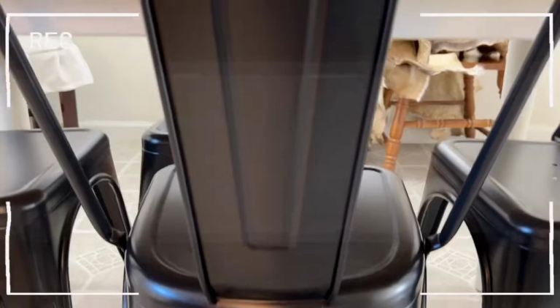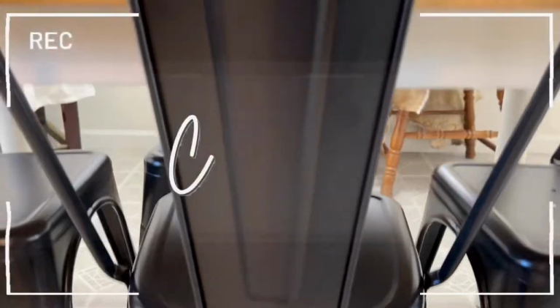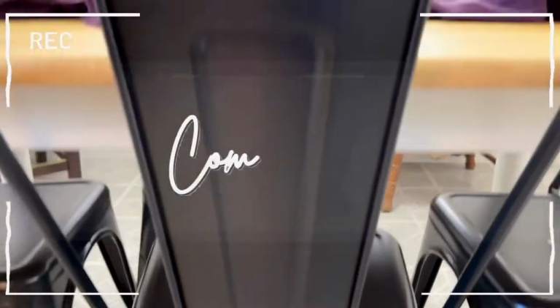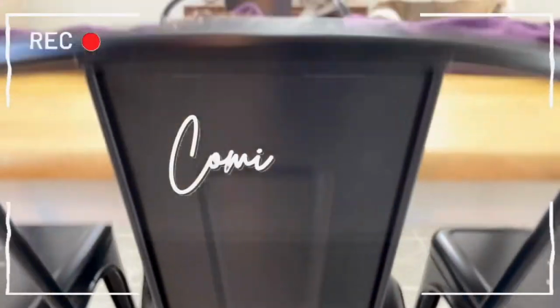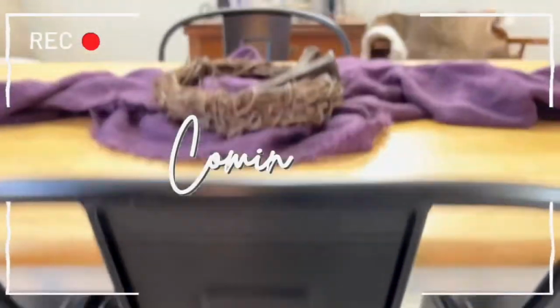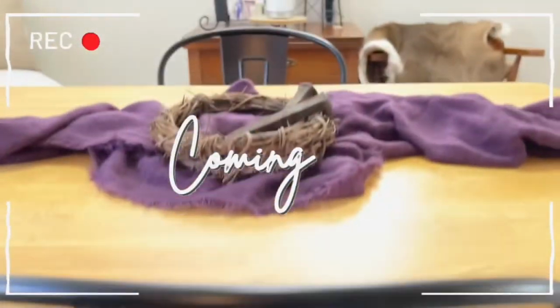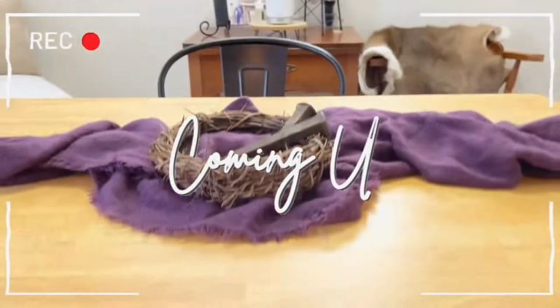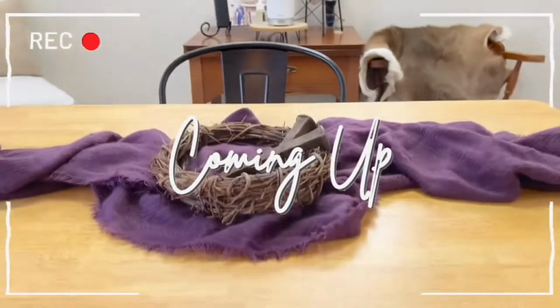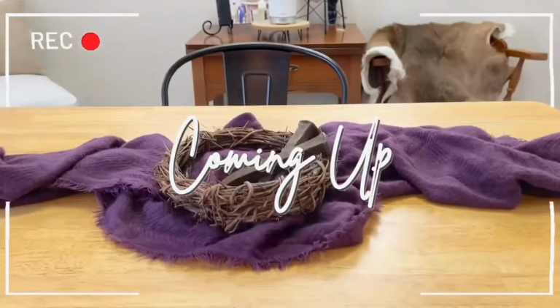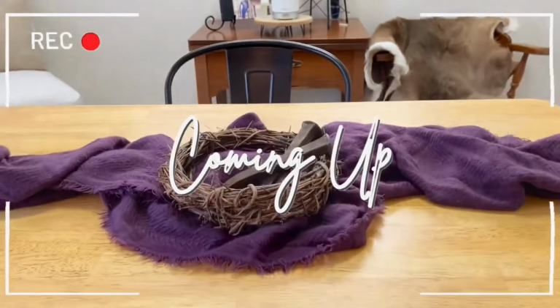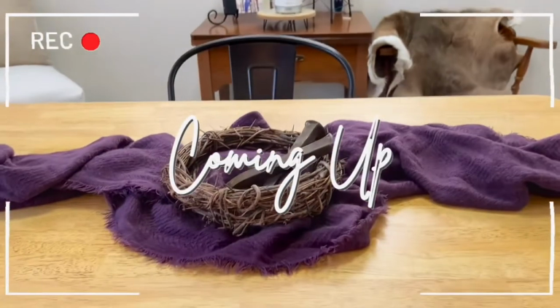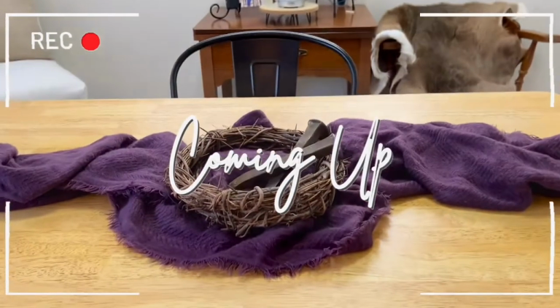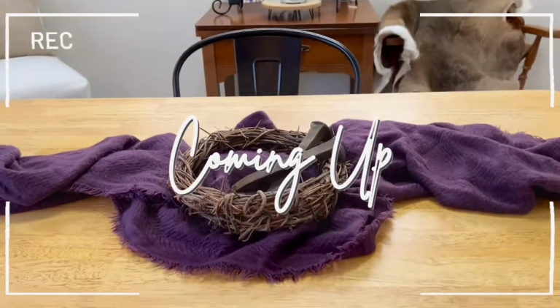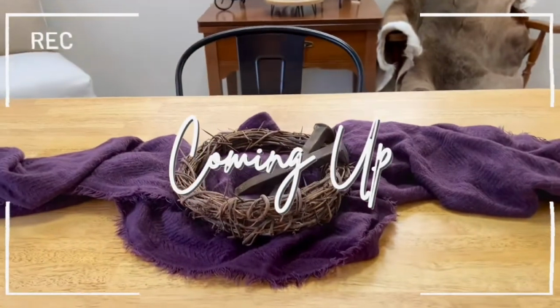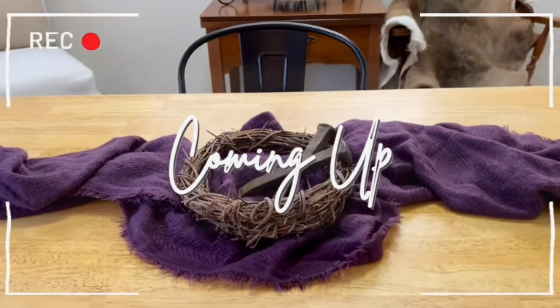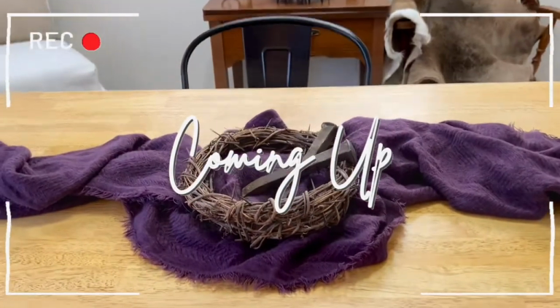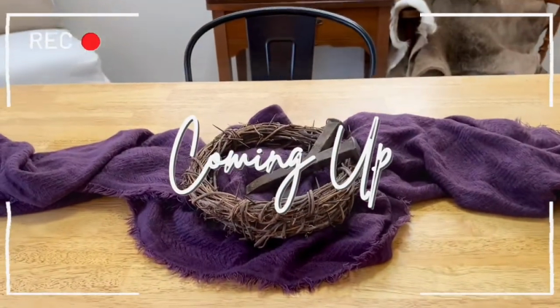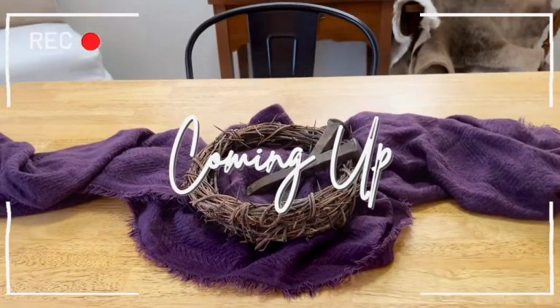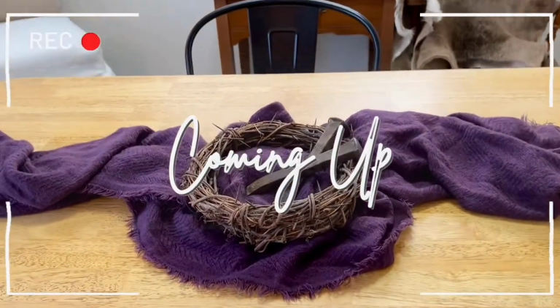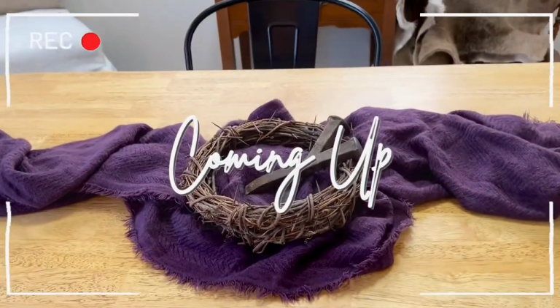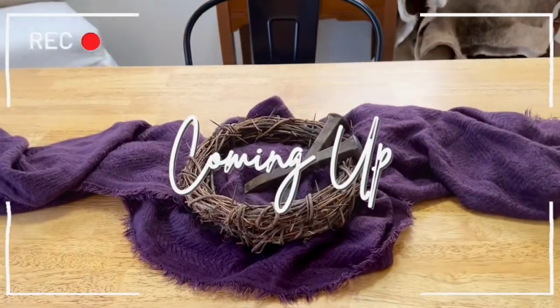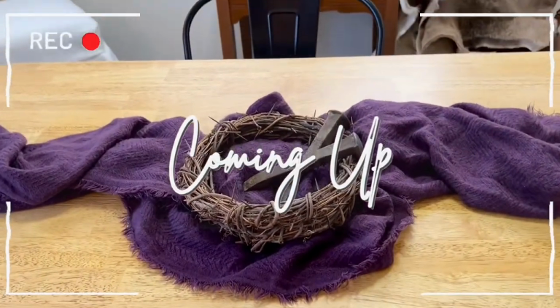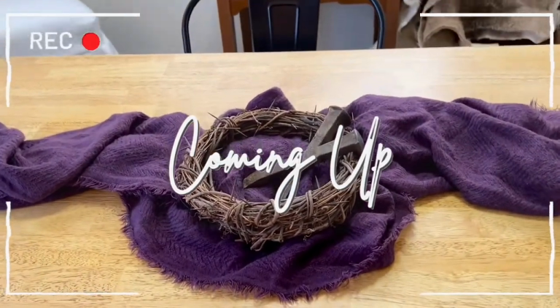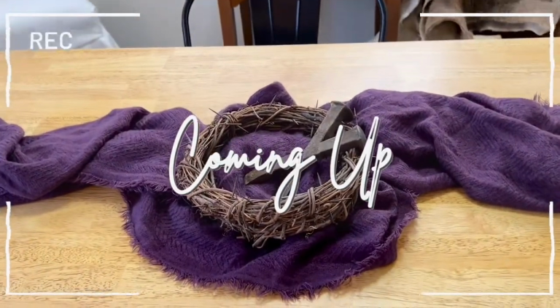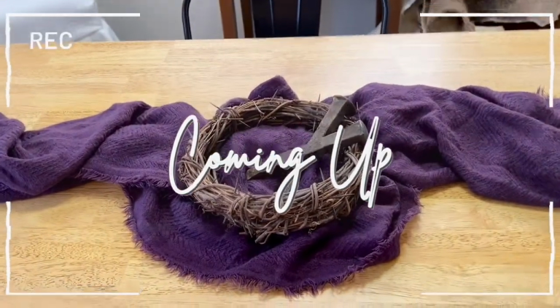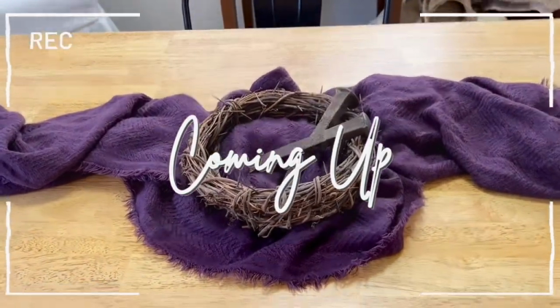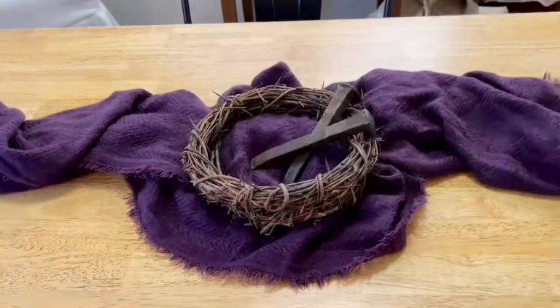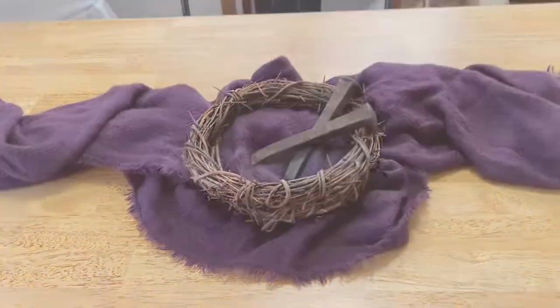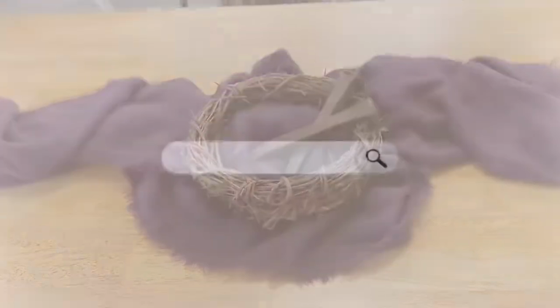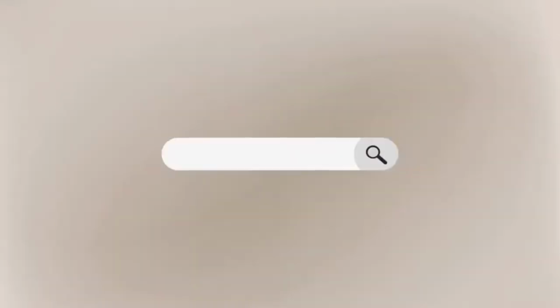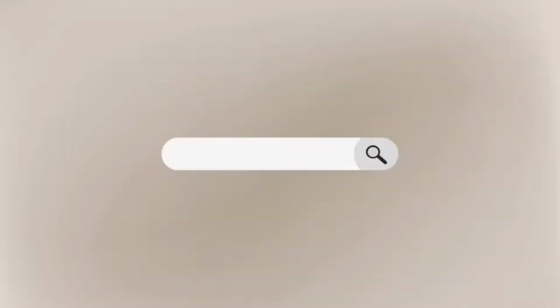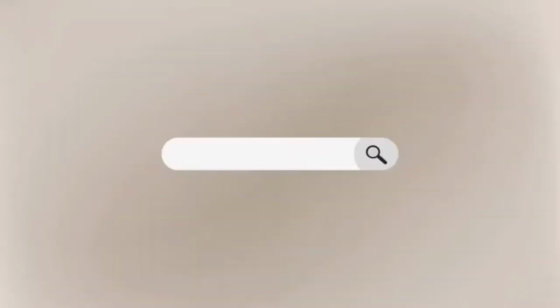Hi friends, this is Olivia Oaks and today I wanted to share with you my DIY Easter centerpiece.